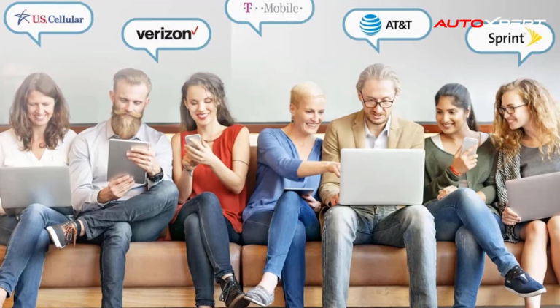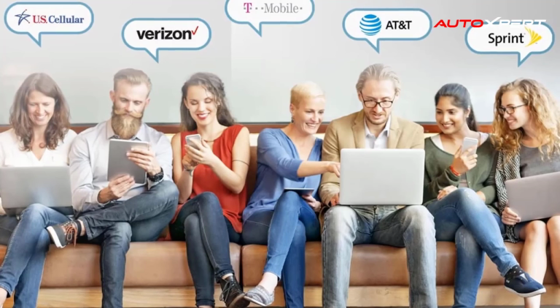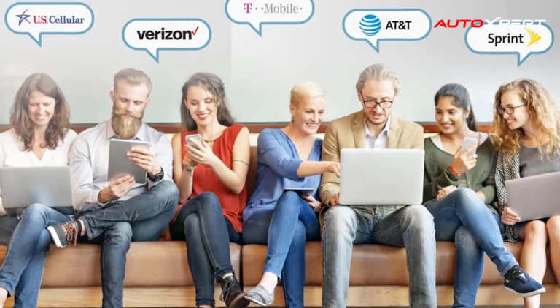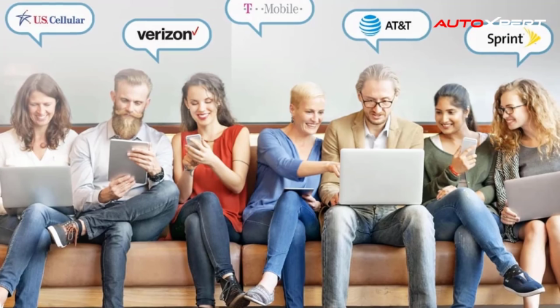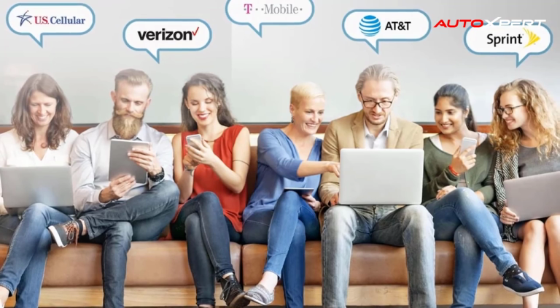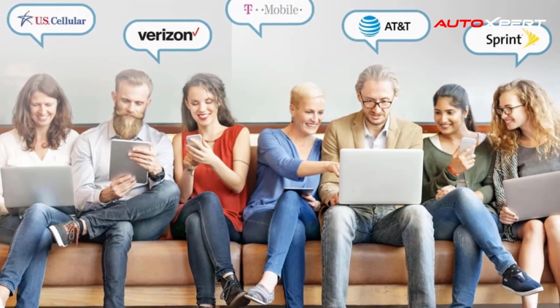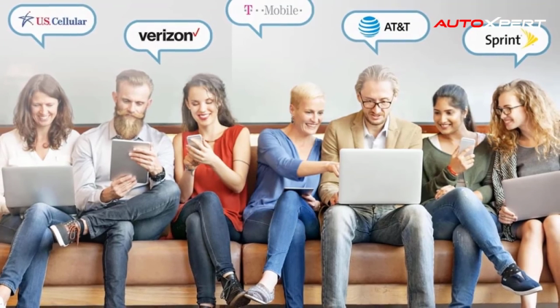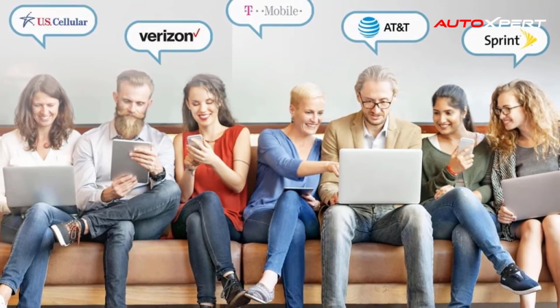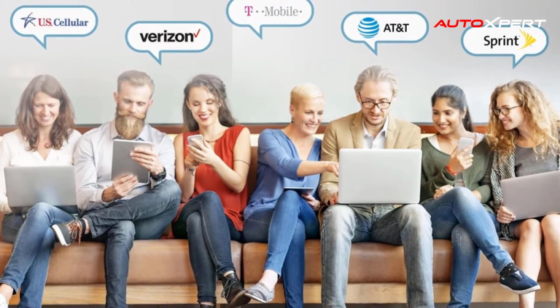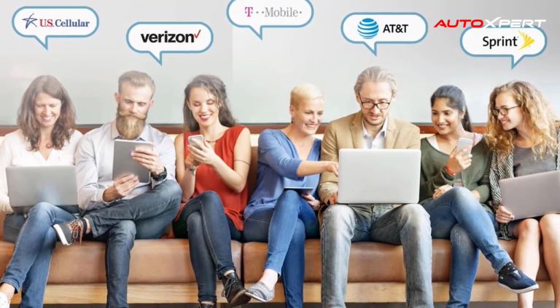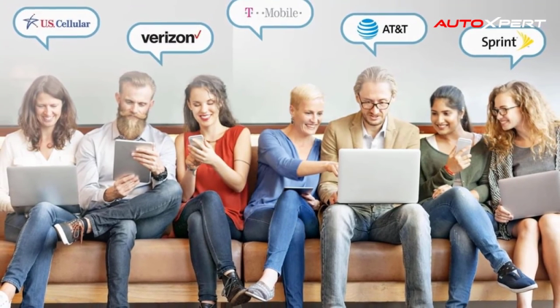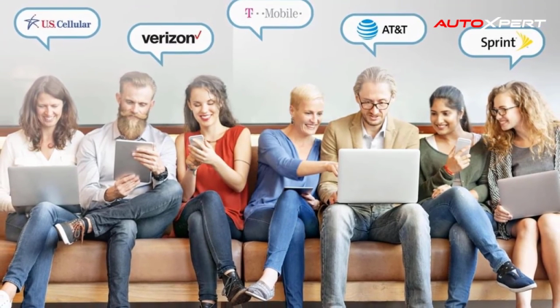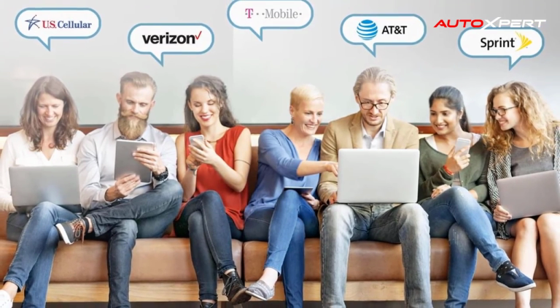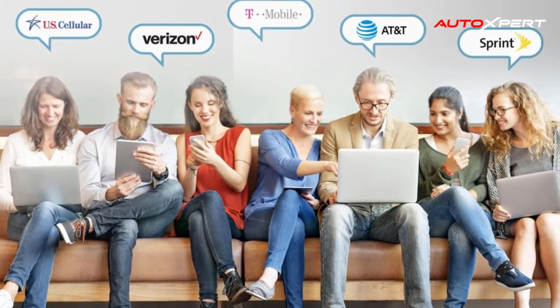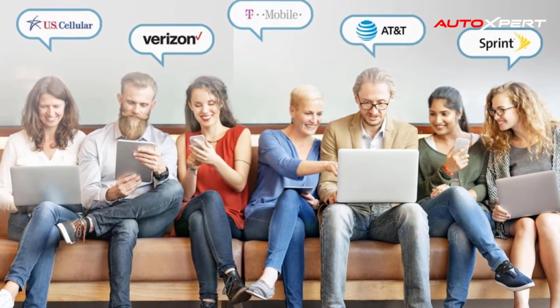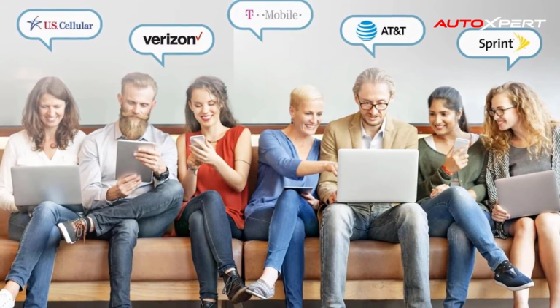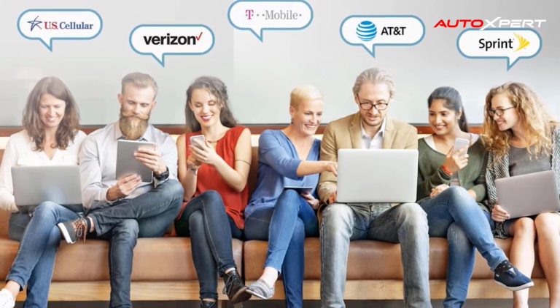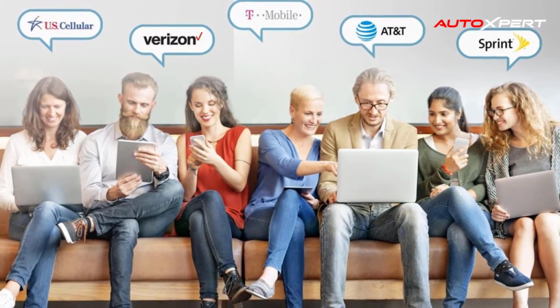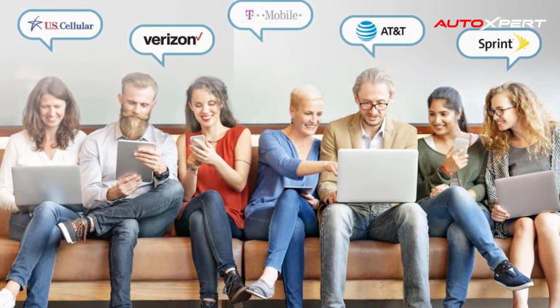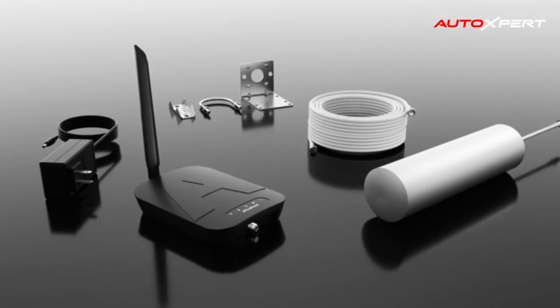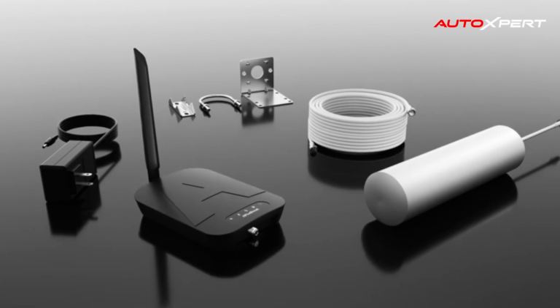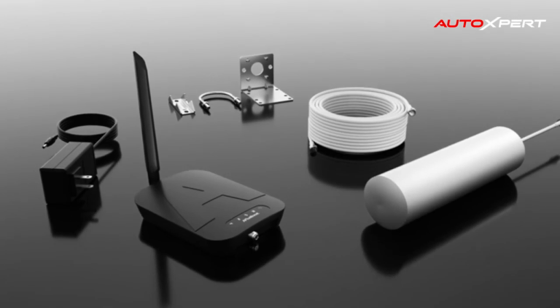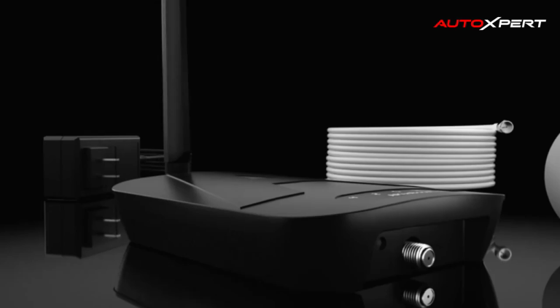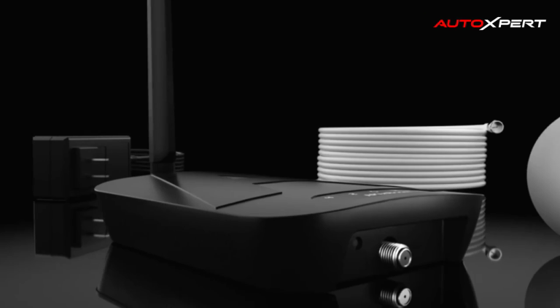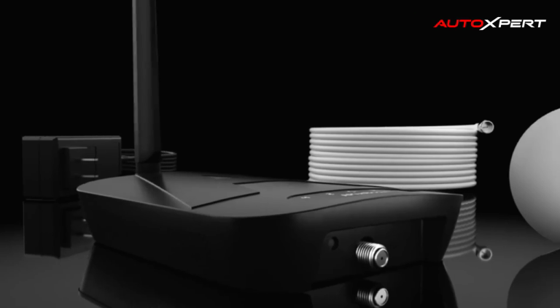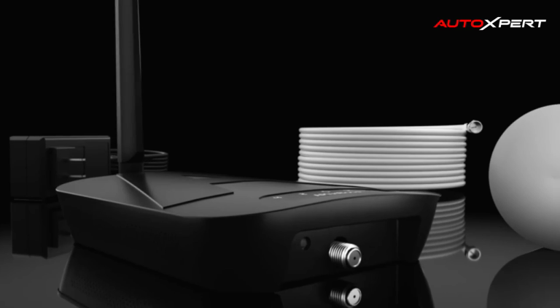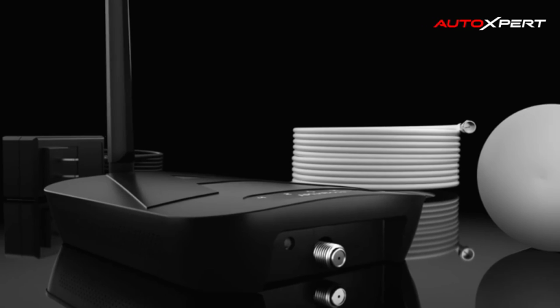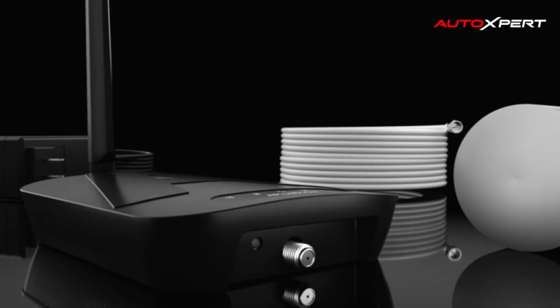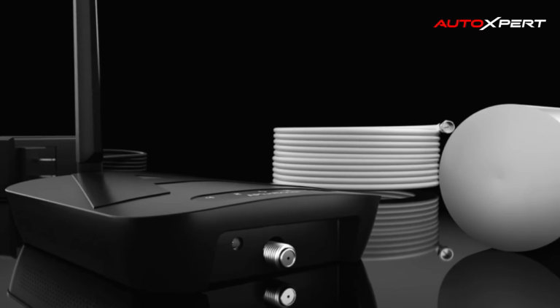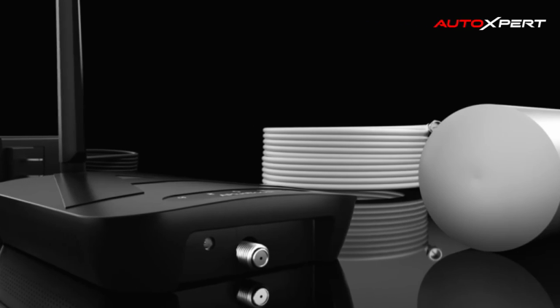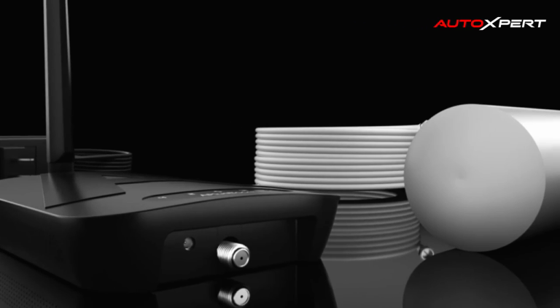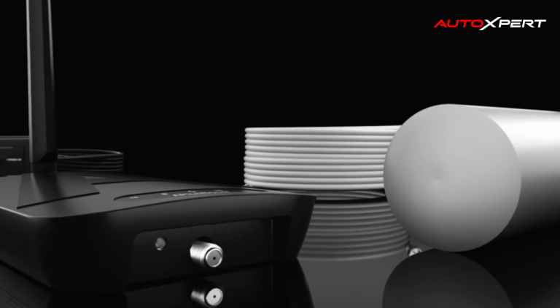The kit includes an outdoor omnidirectional antenna and an indoor whip antenna. Since the omnidirectional antenna picks up signals from all directions, simply attach the whip antenna to the booster.